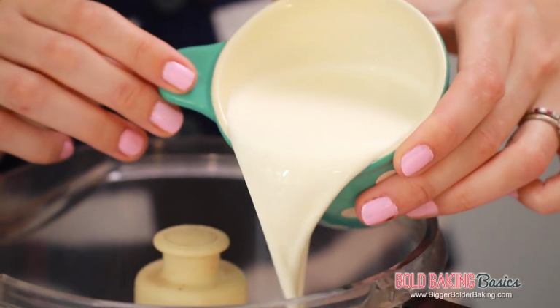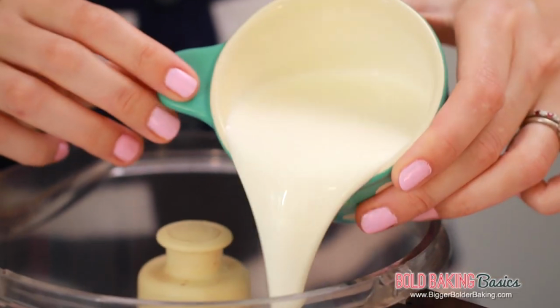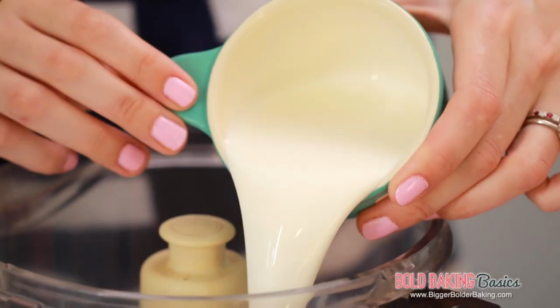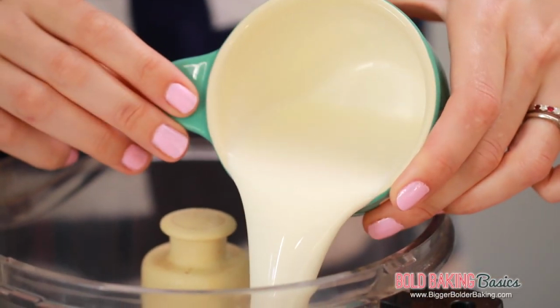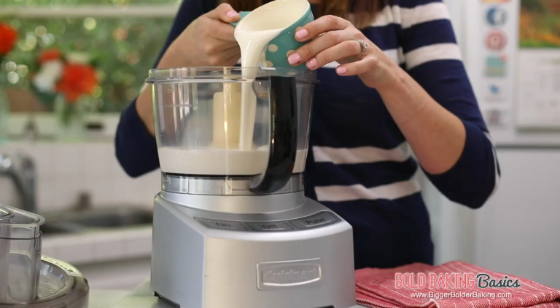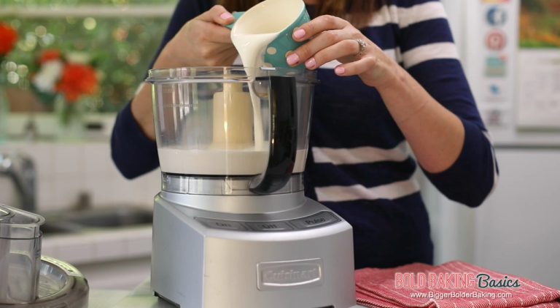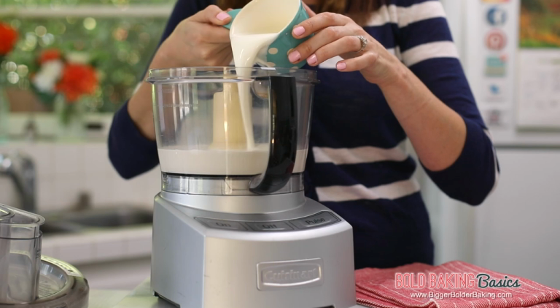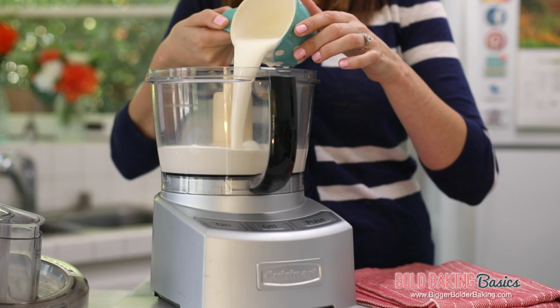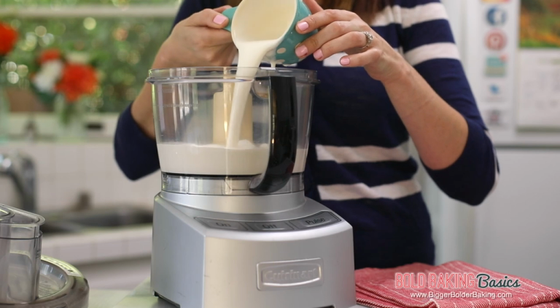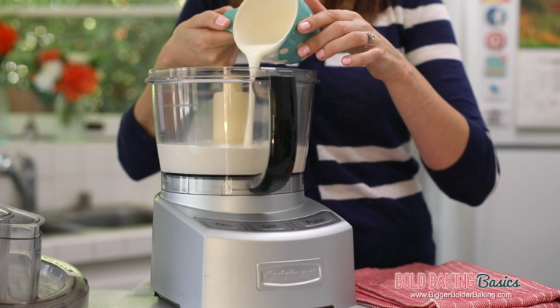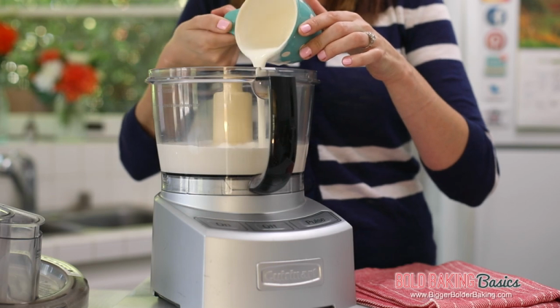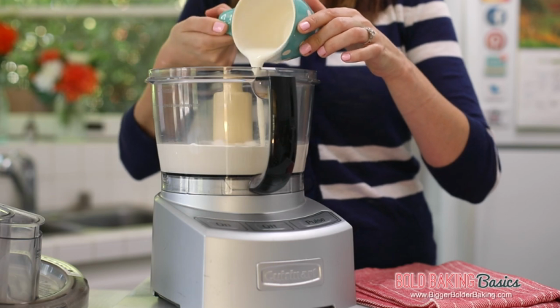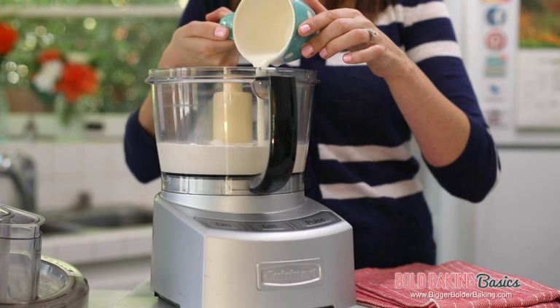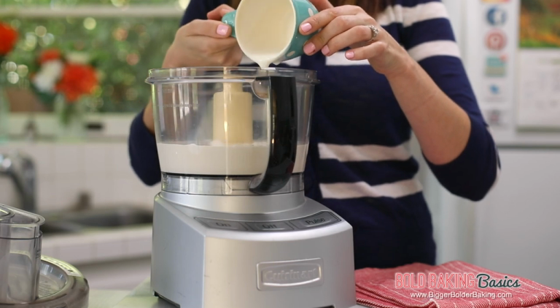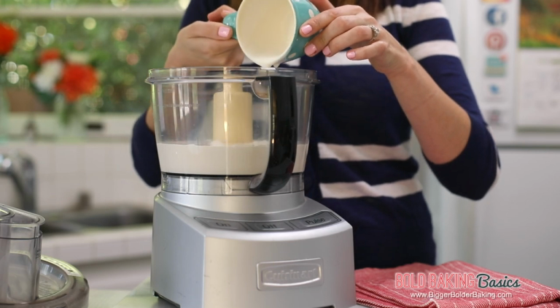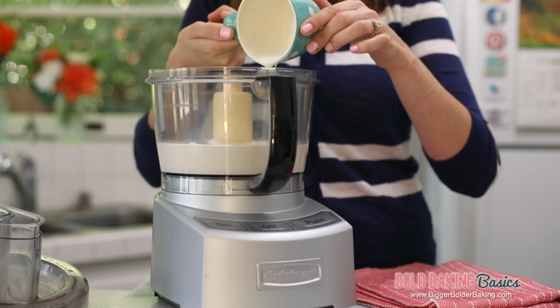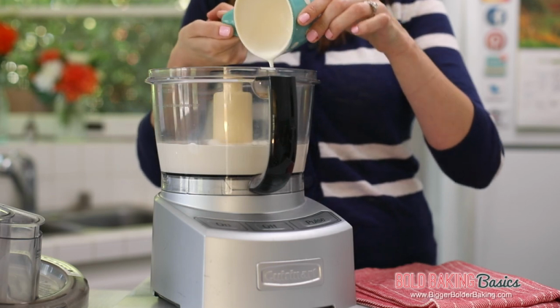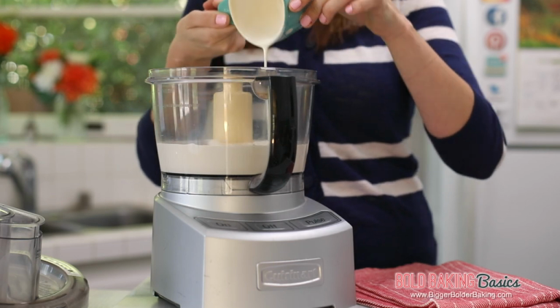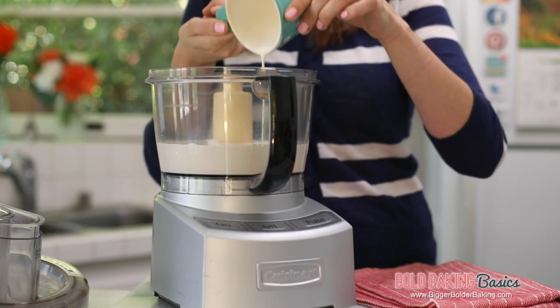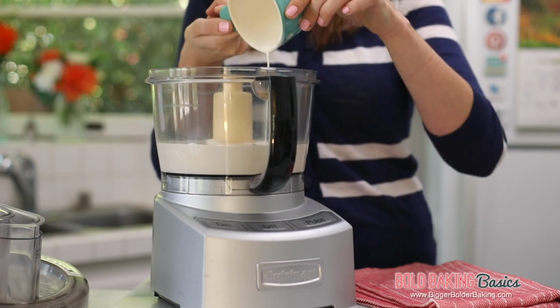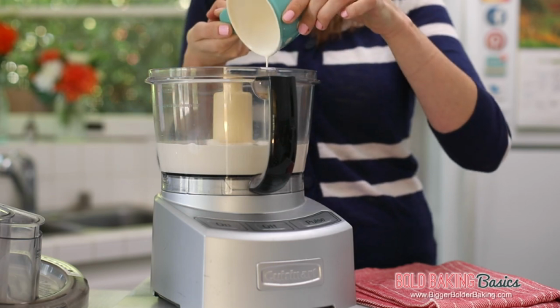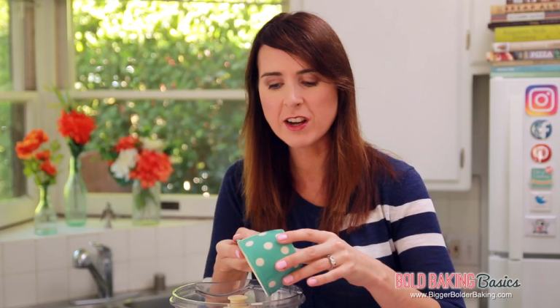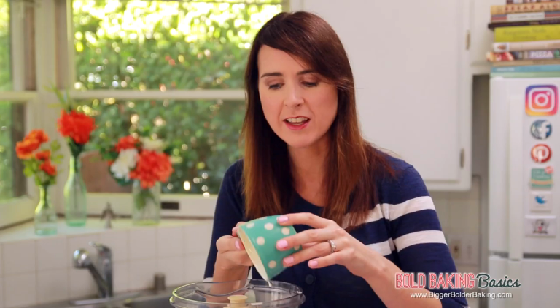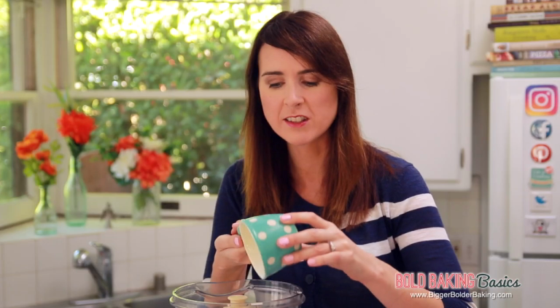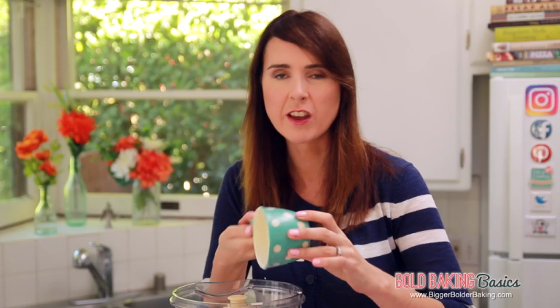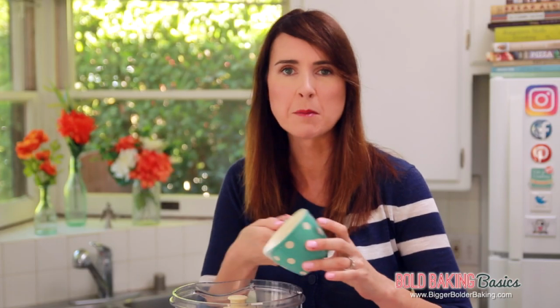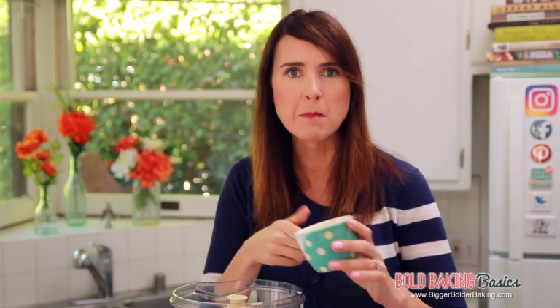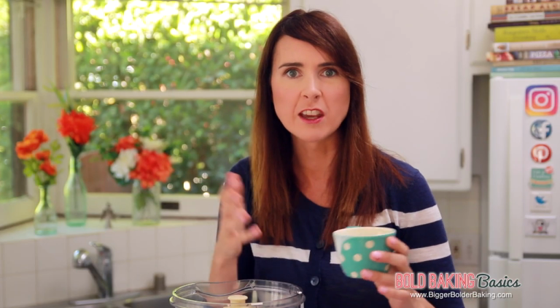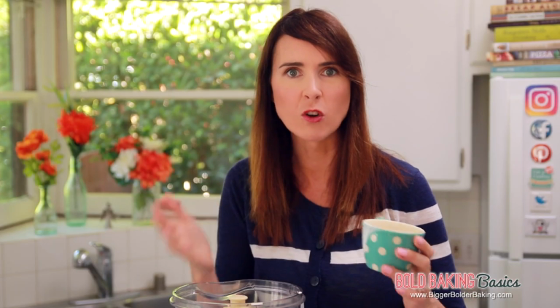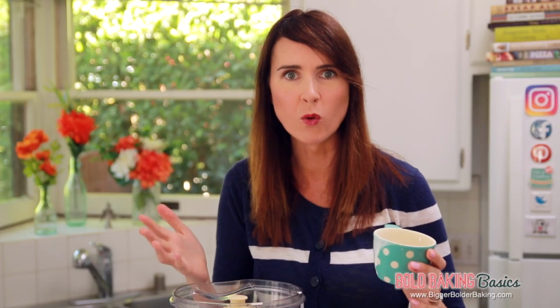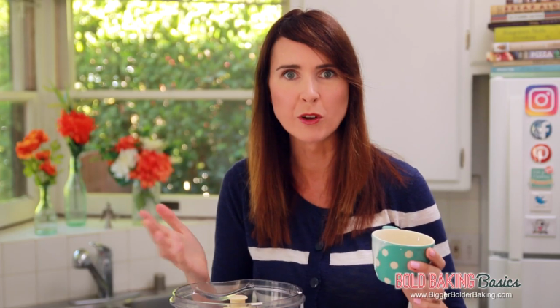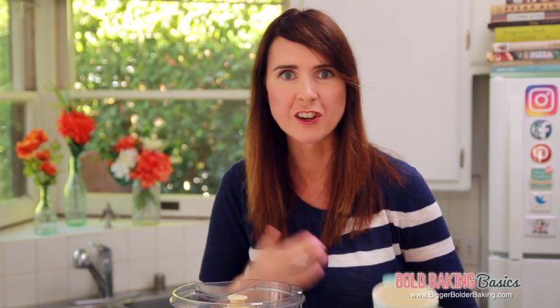So even if you can buy butter, try out this recipe. It's really fun and there's something really satisfying about making your own butter.